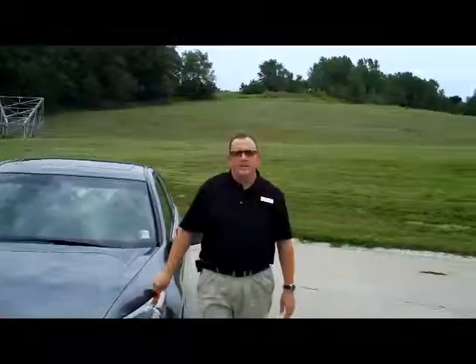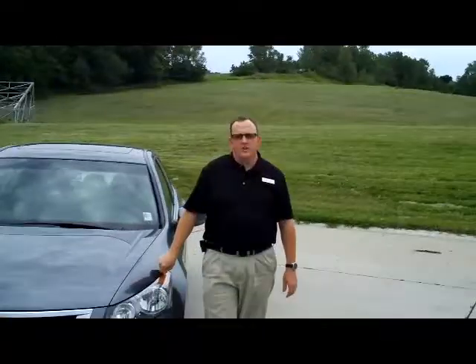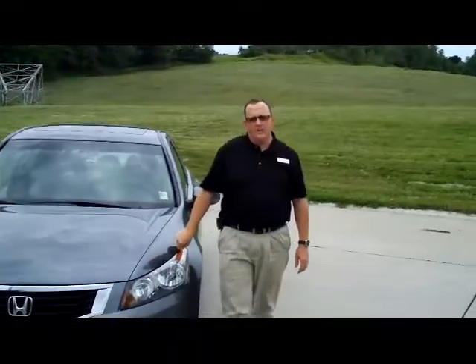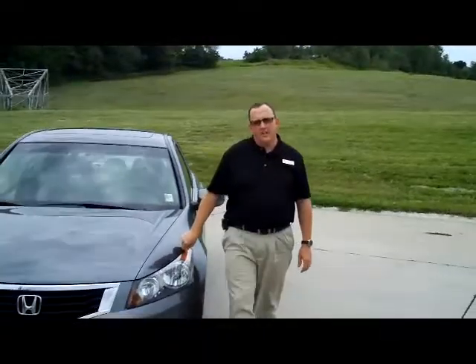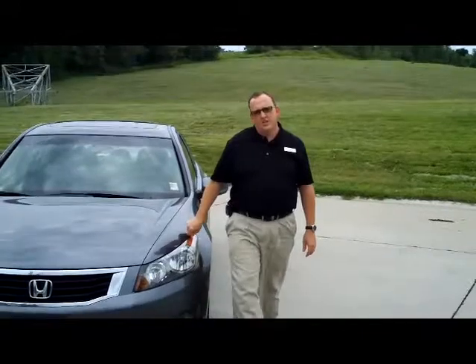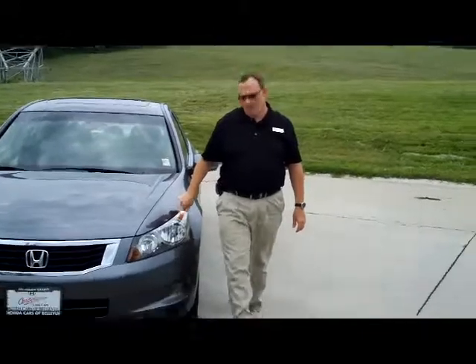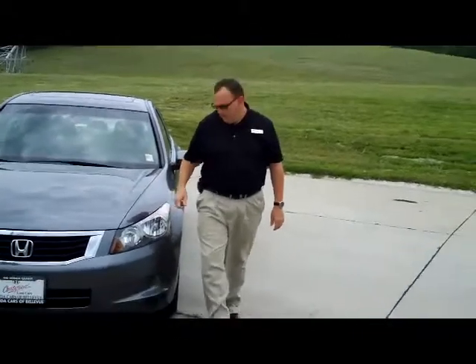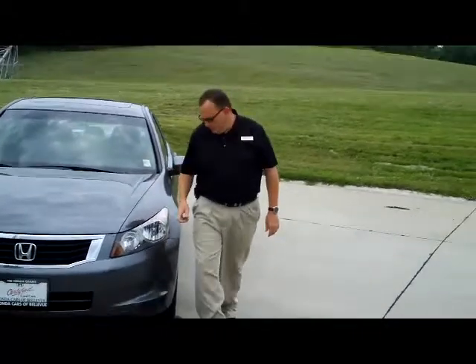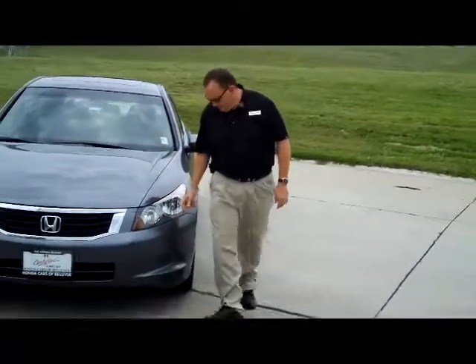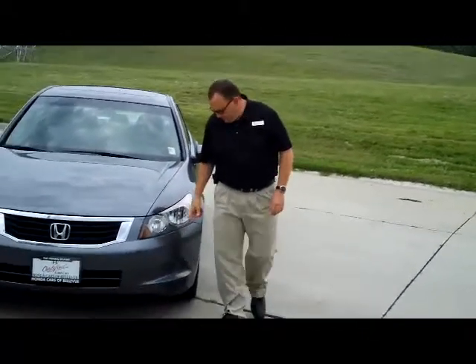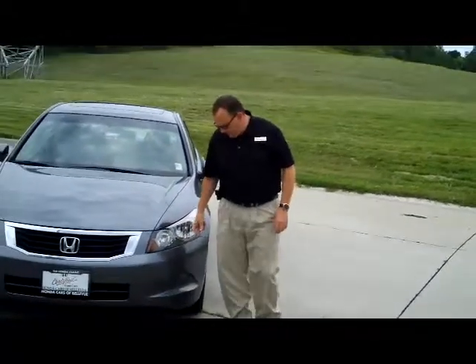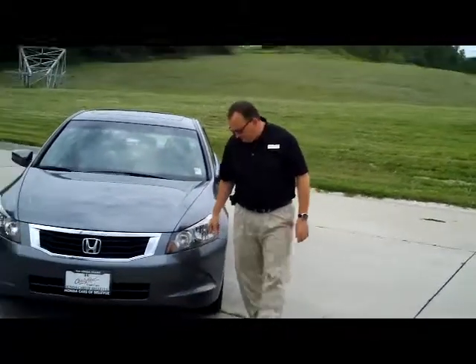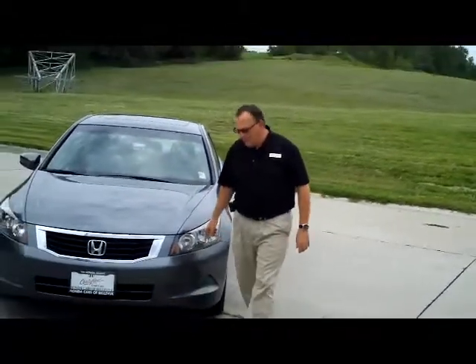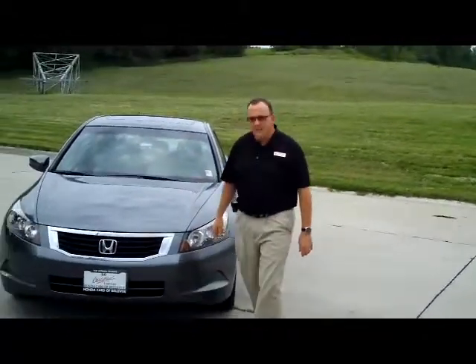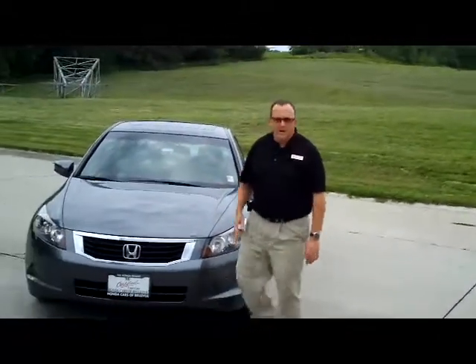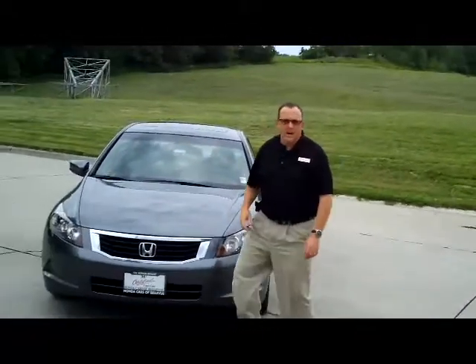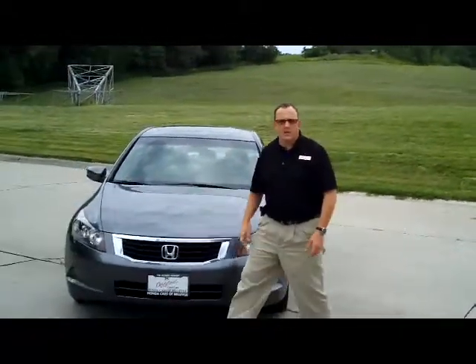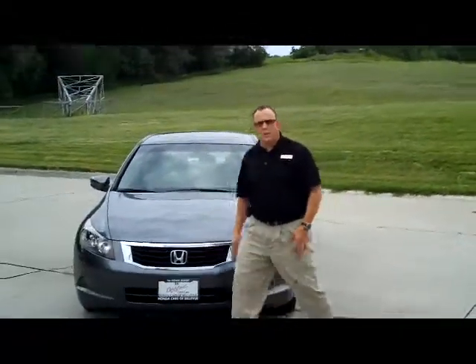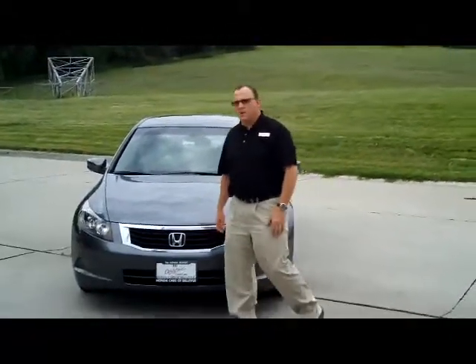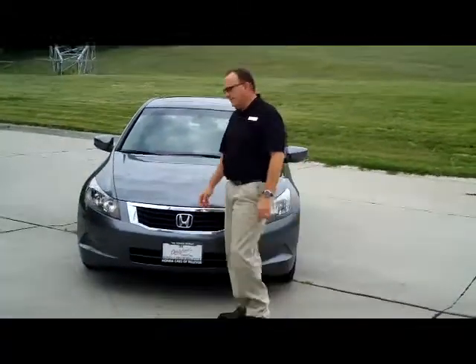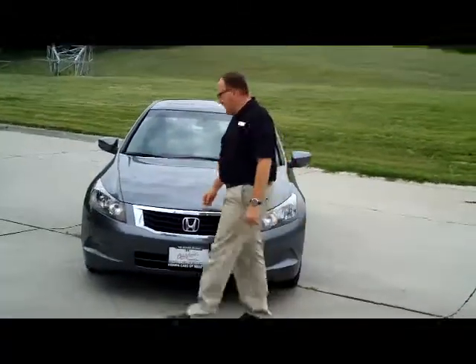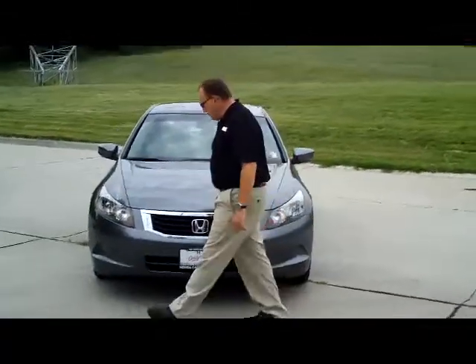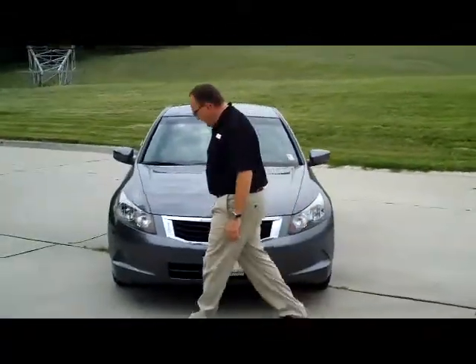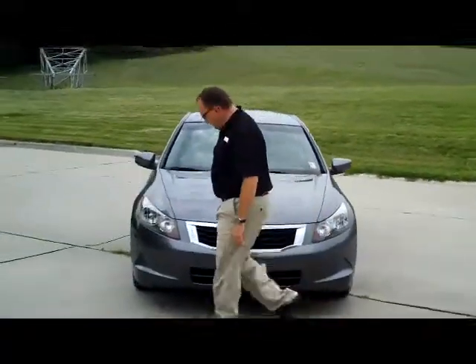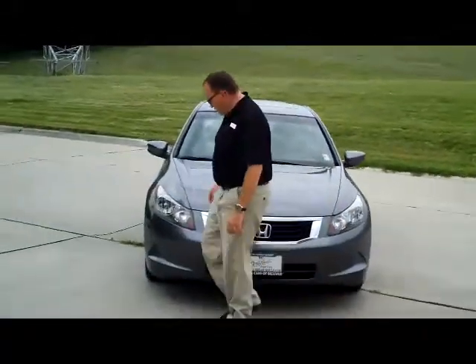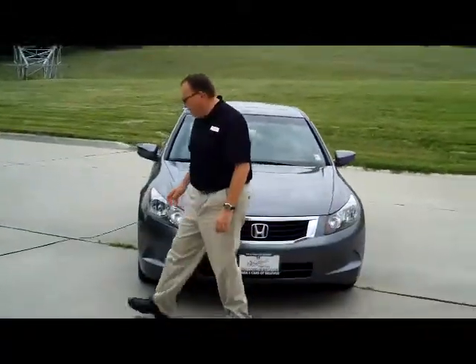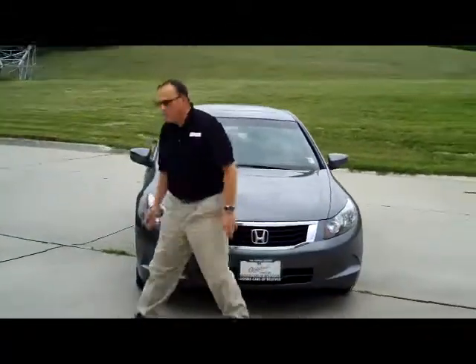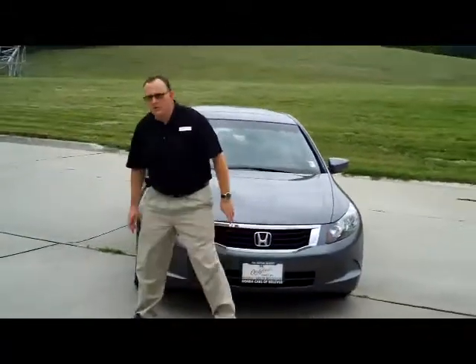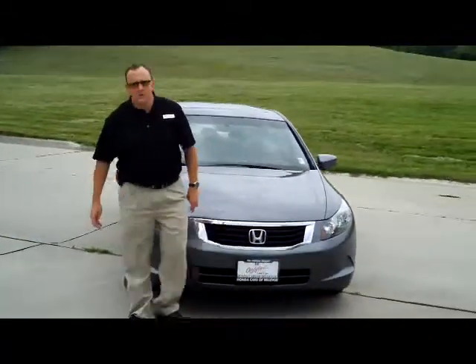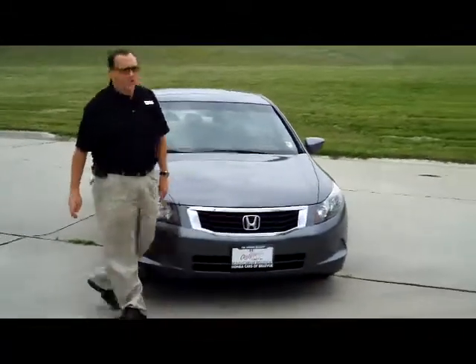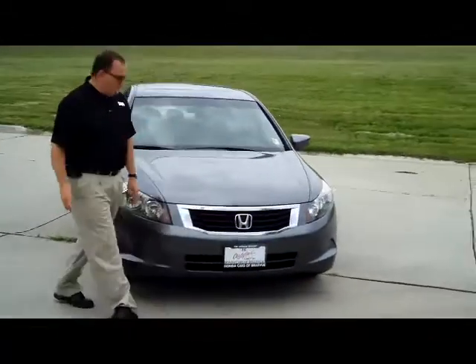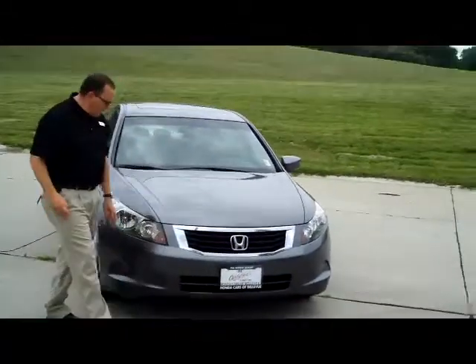I'm Kelly here for the Honda Giant. I'm here to show you this 2008 Honda Accord EX model. It's a one-owner, new car trade.